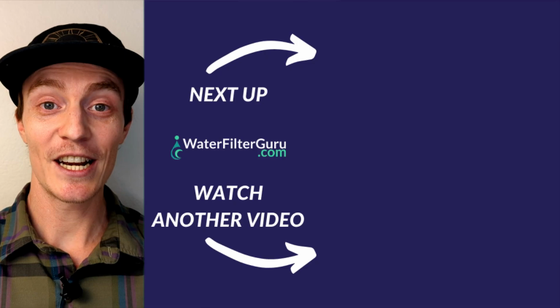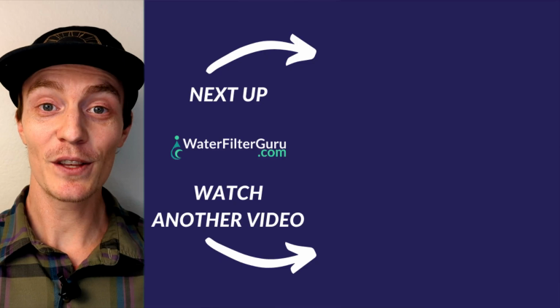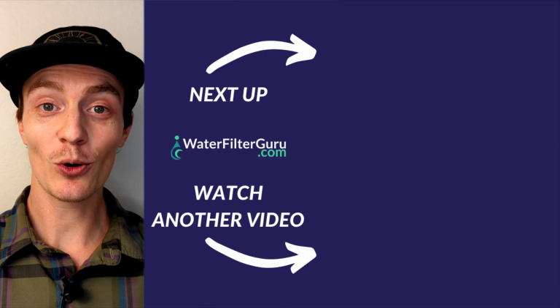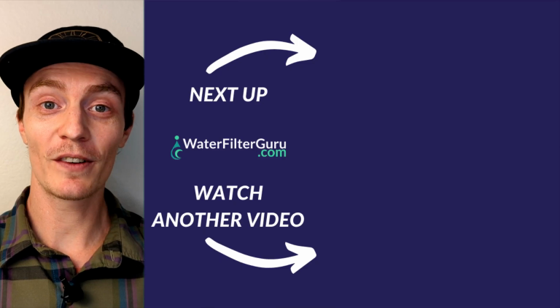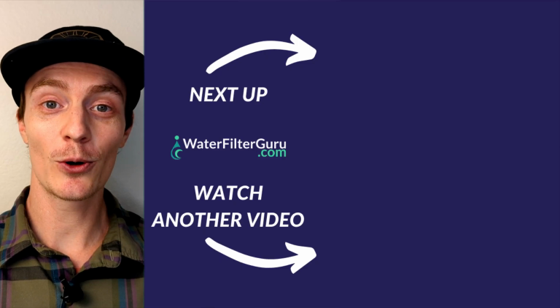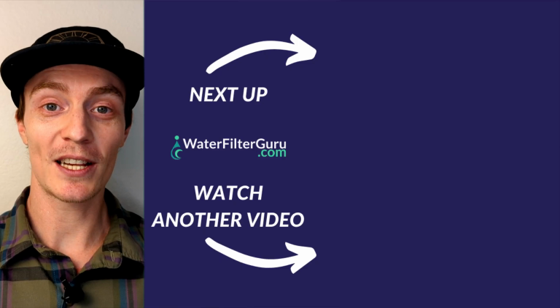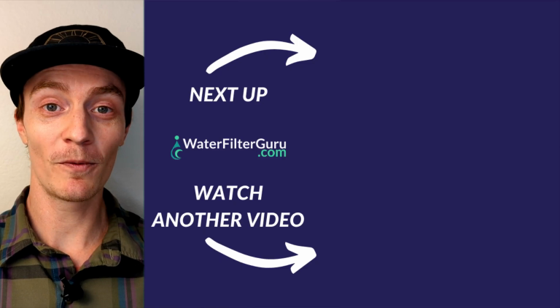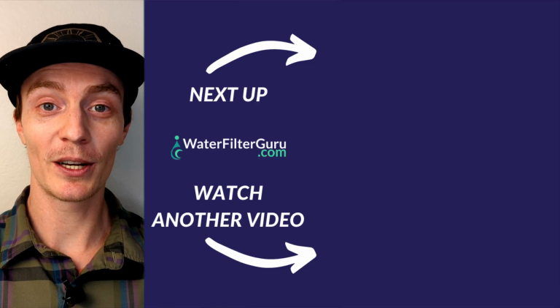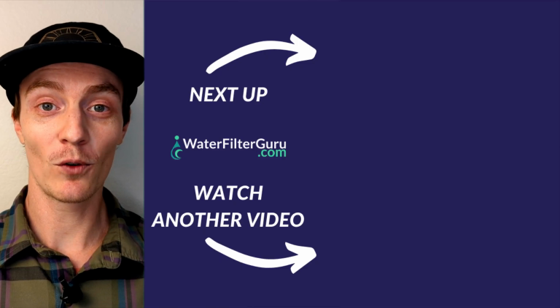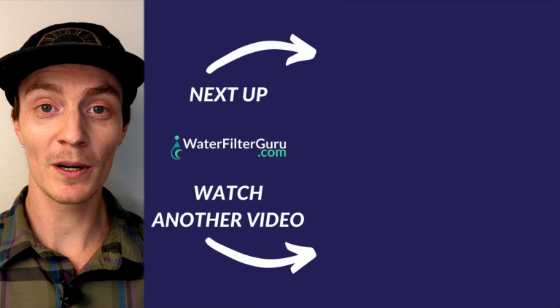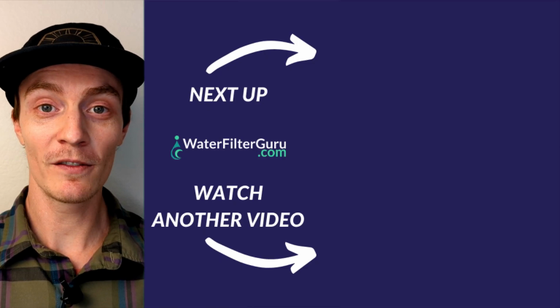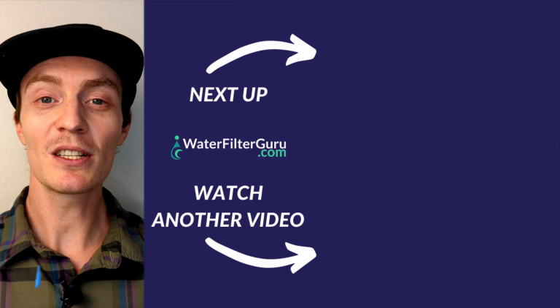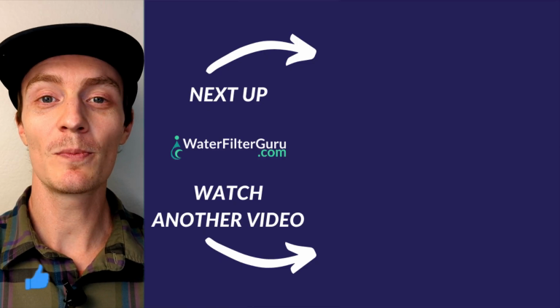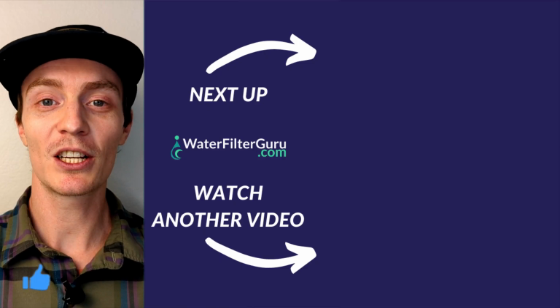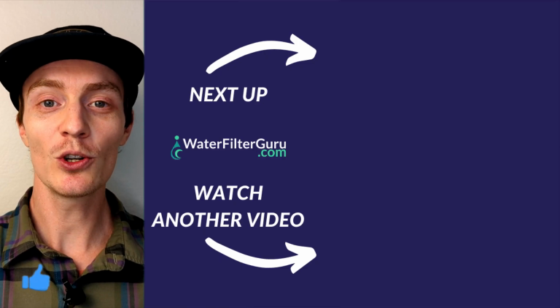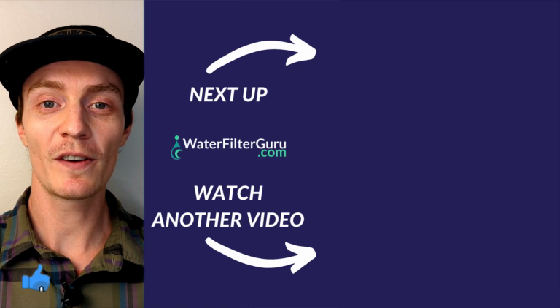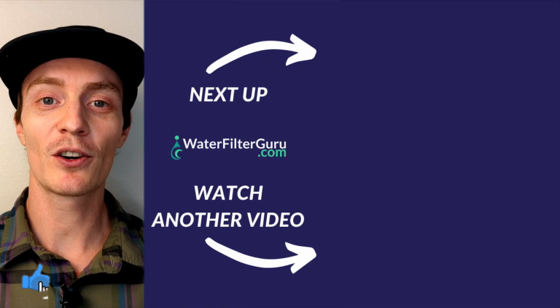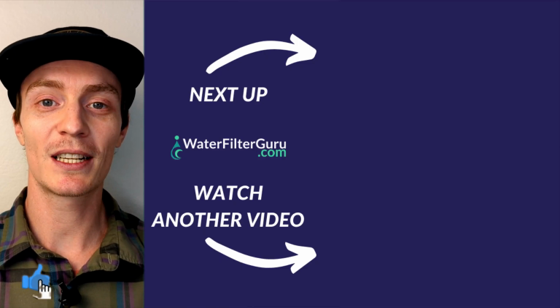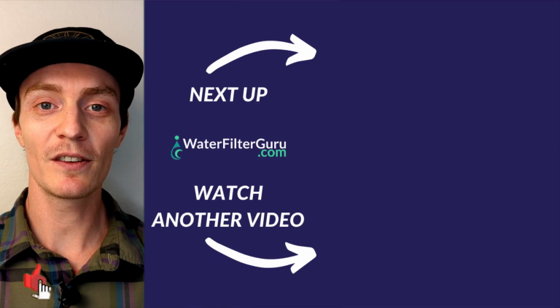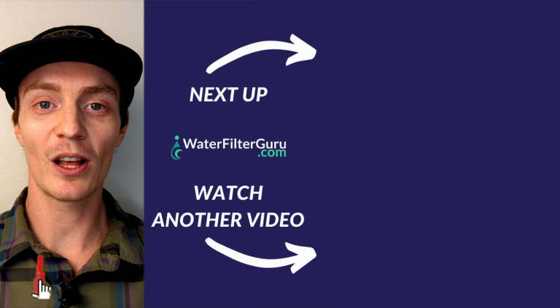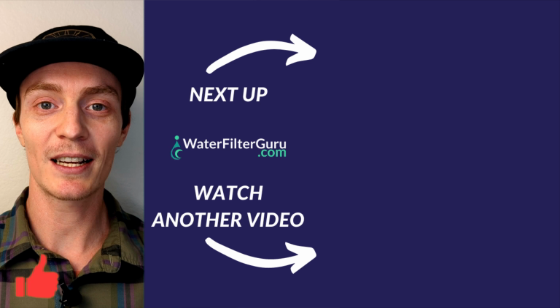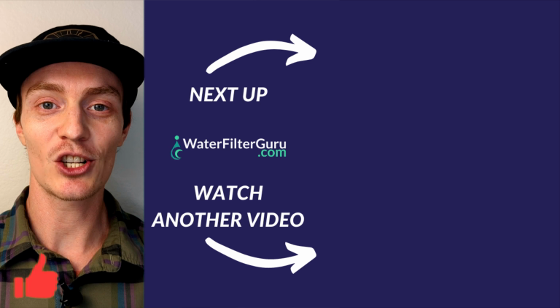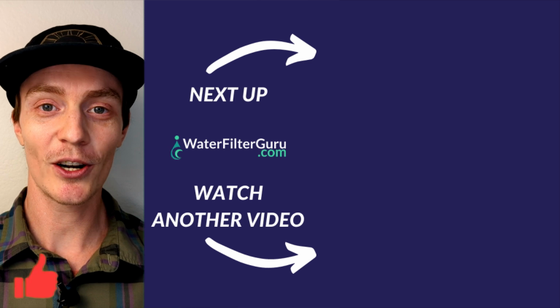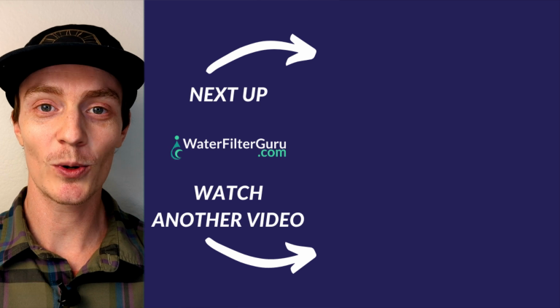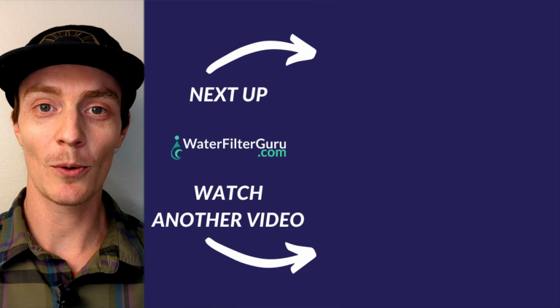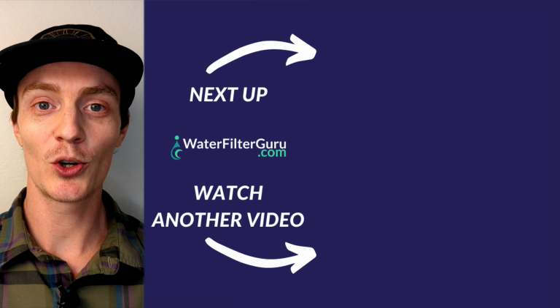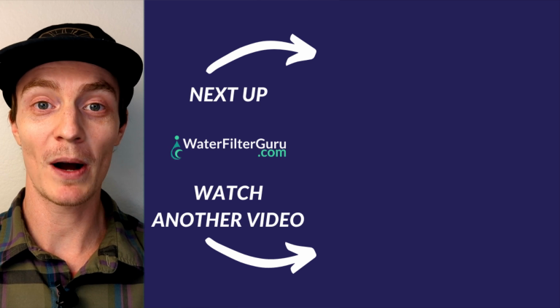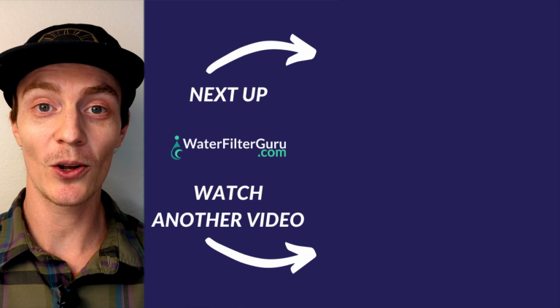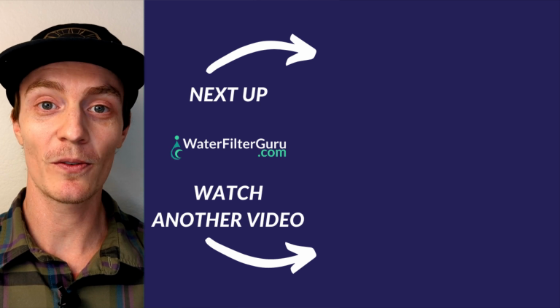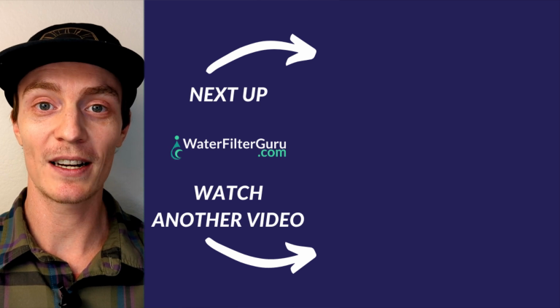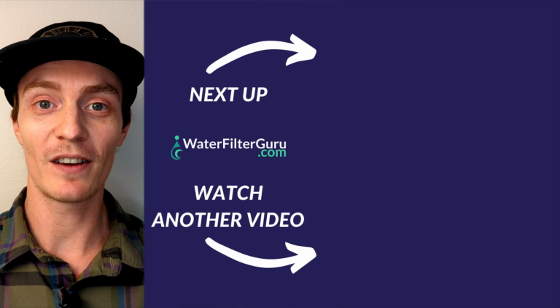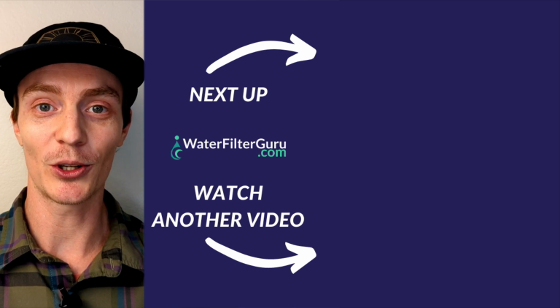And if this short video was helpful and informative, please do me a huge favor, give it a like, and share it with someone who might also find it valuable.